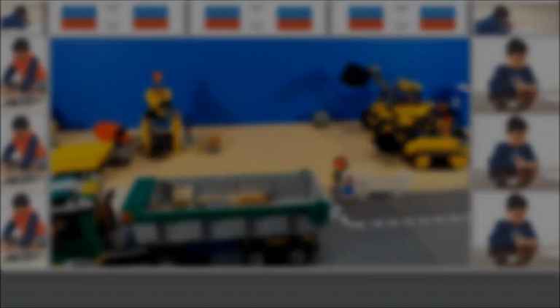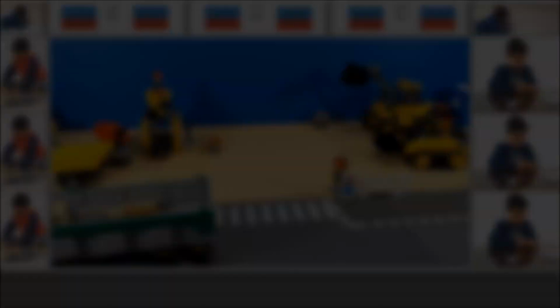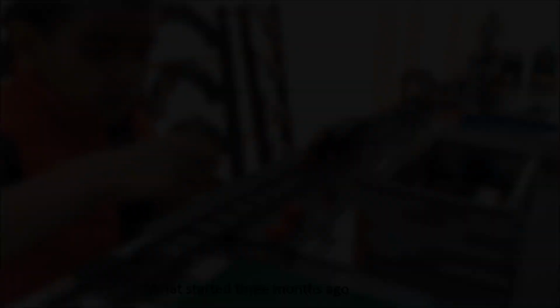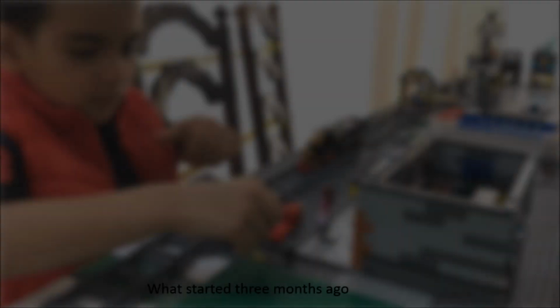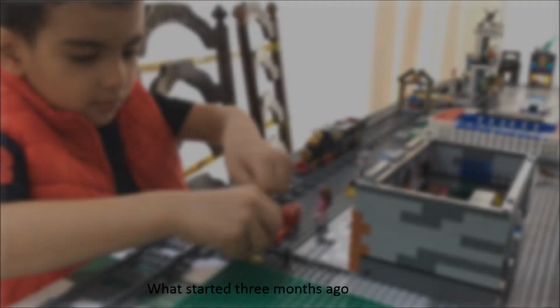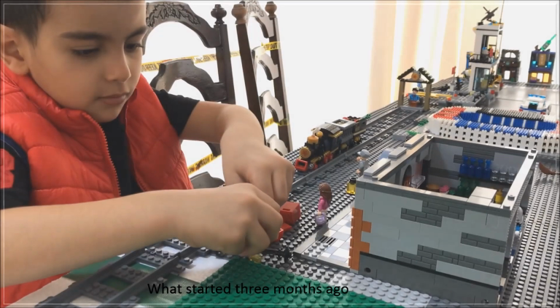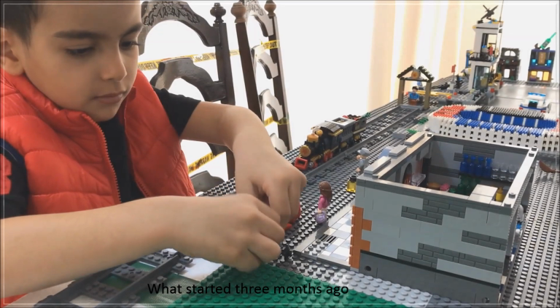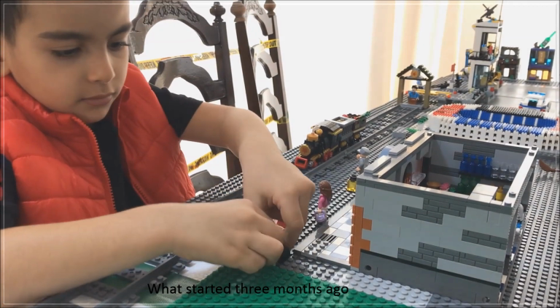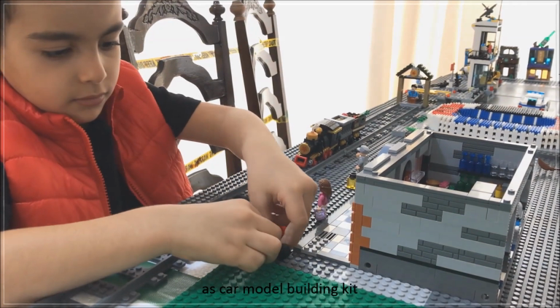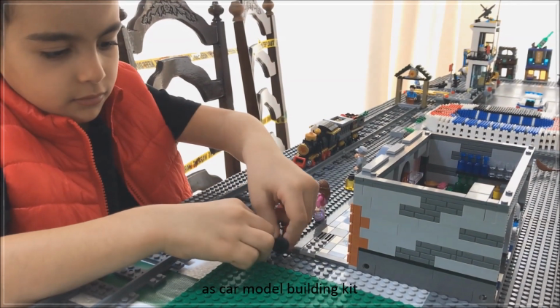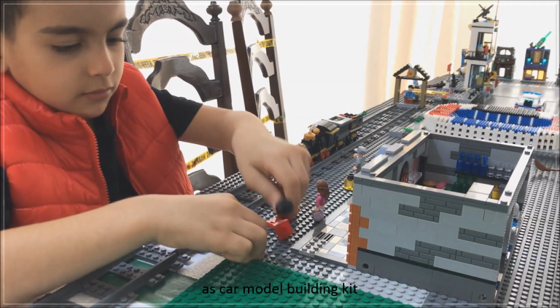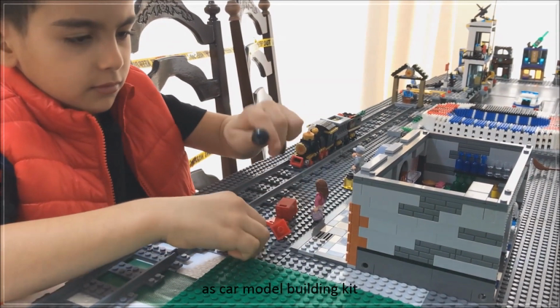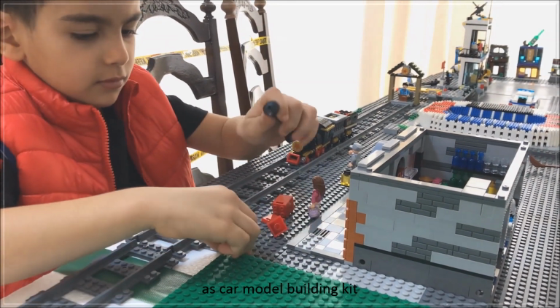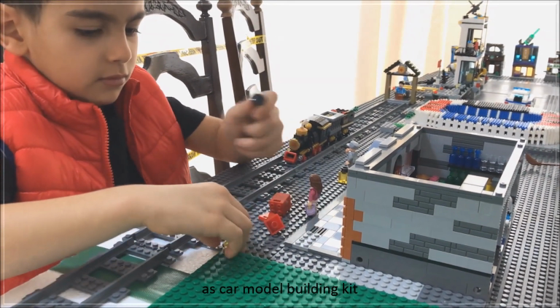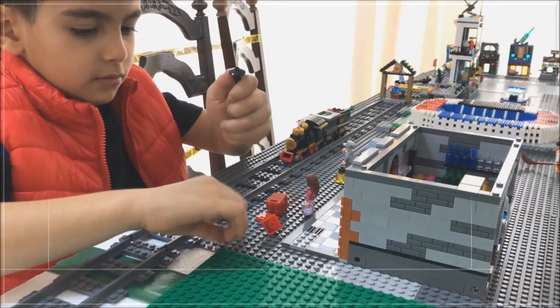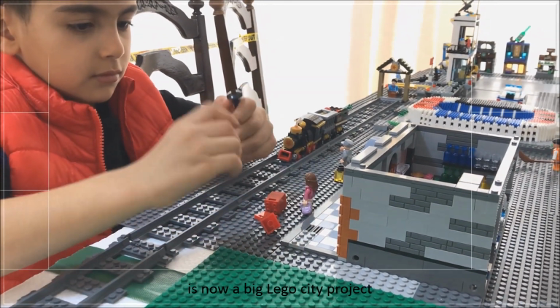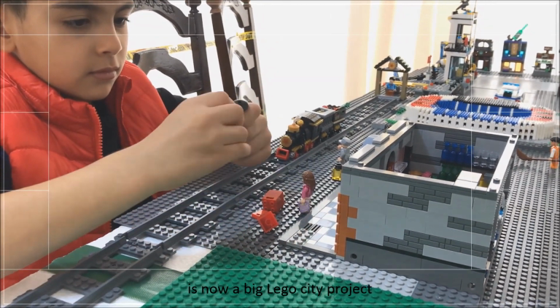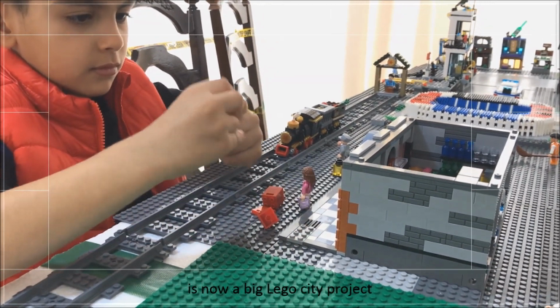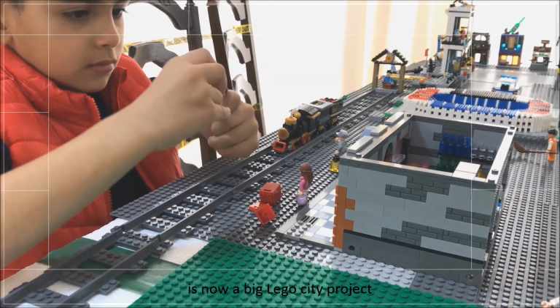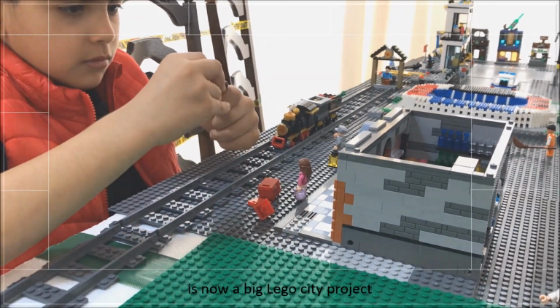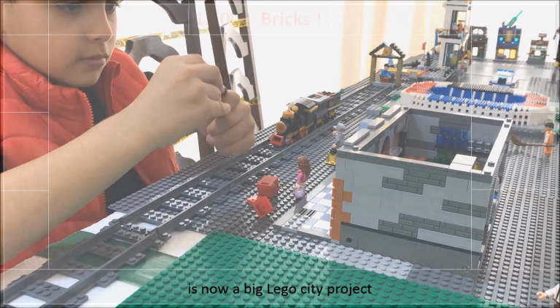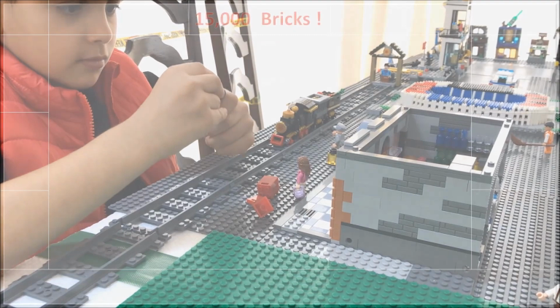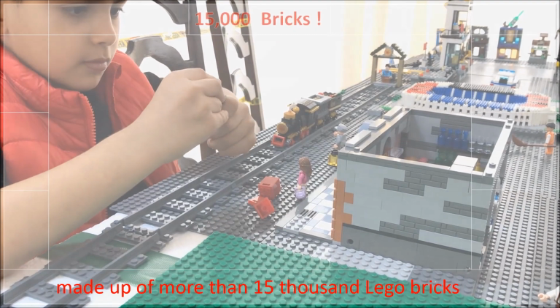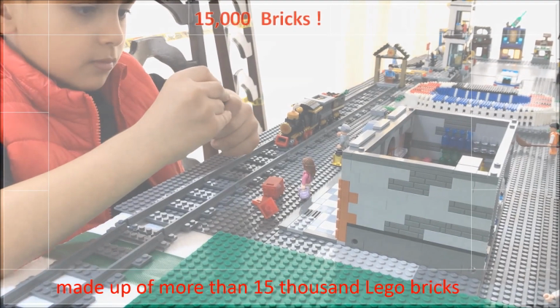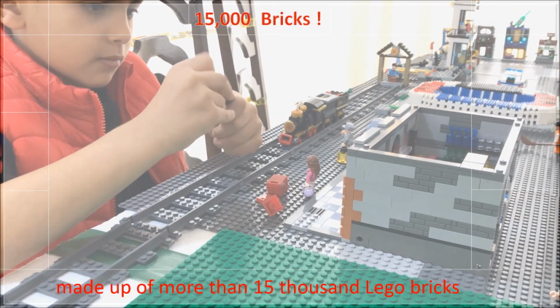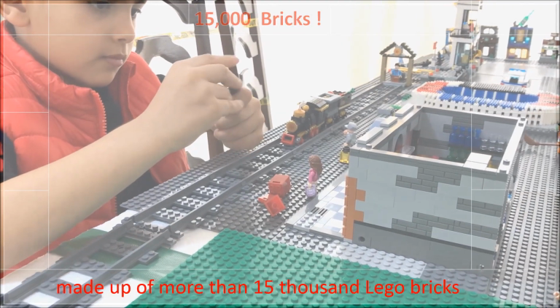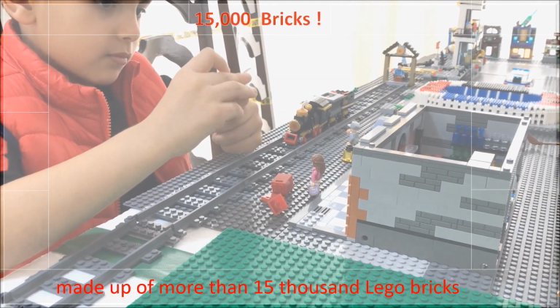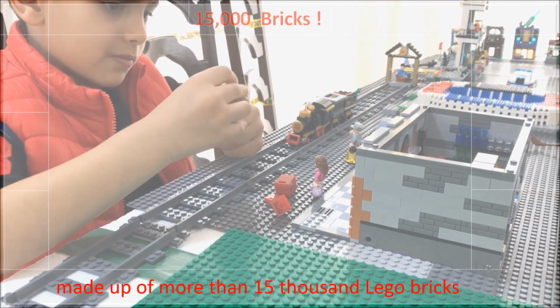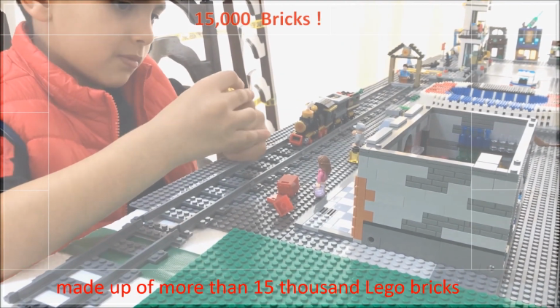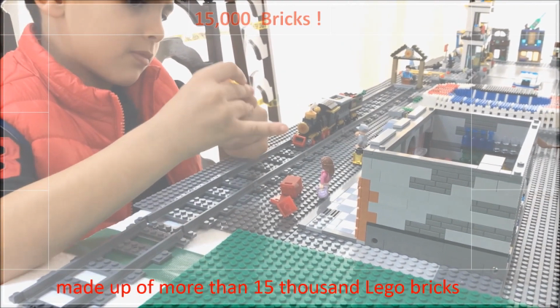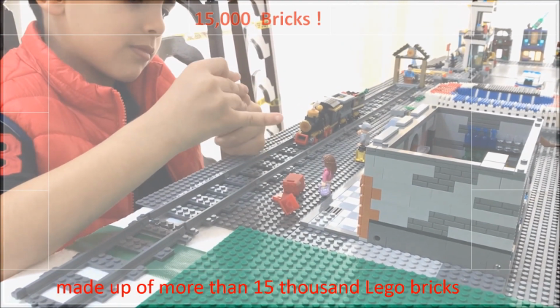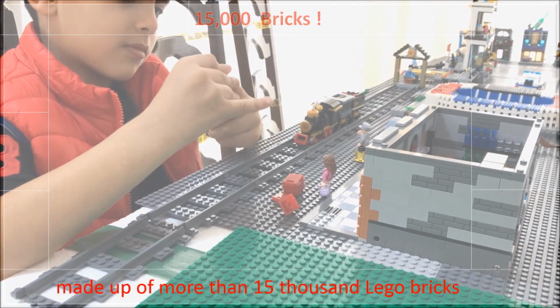What started three months ago as a car model building kit is now a big LEGO City project made up of more than 15,000 LEGO bricks.